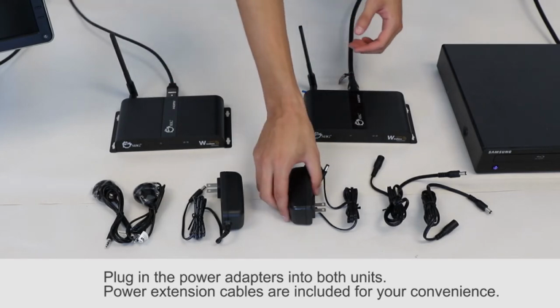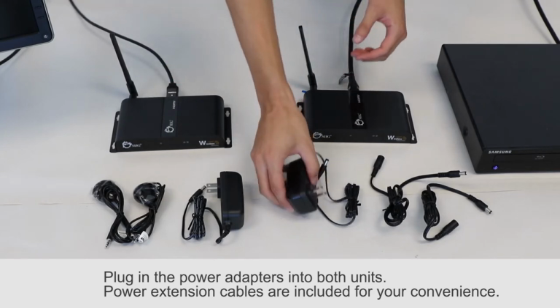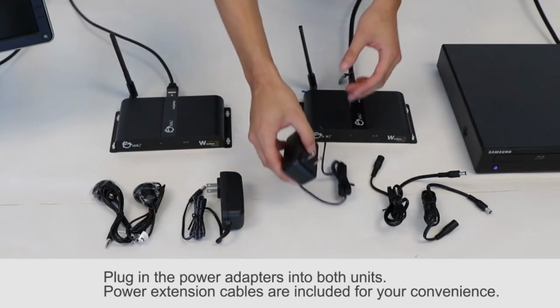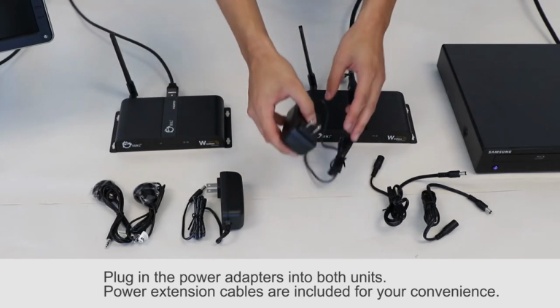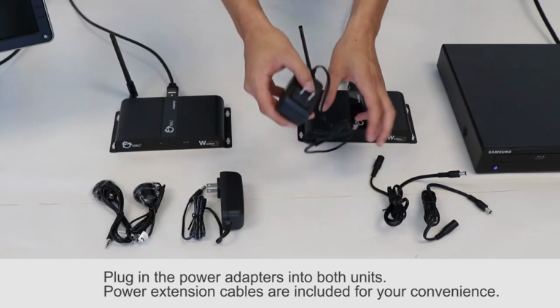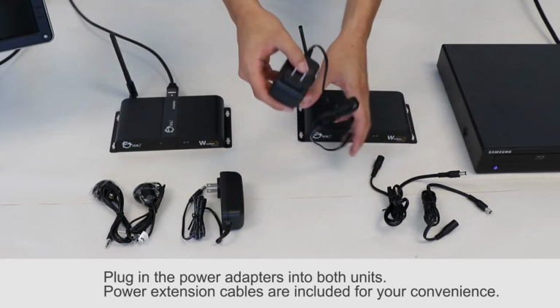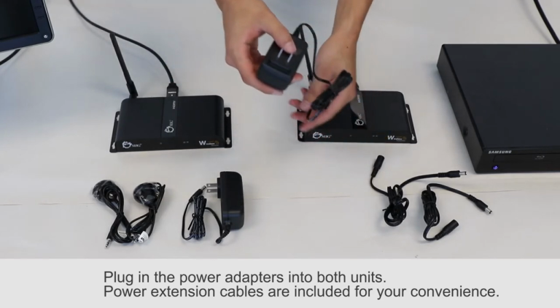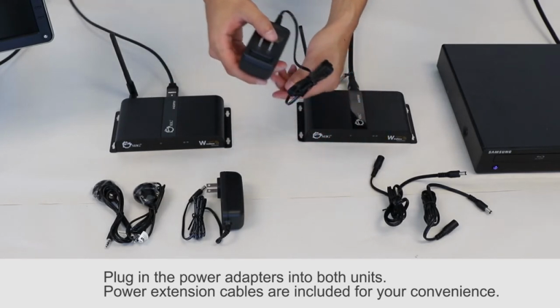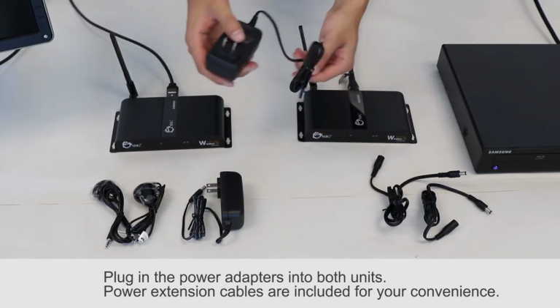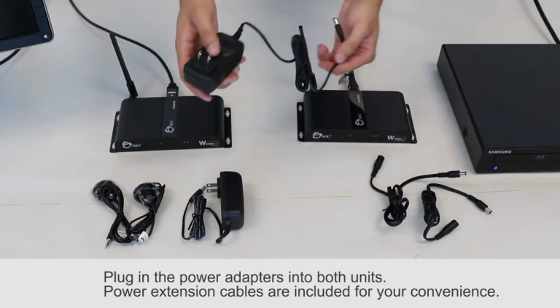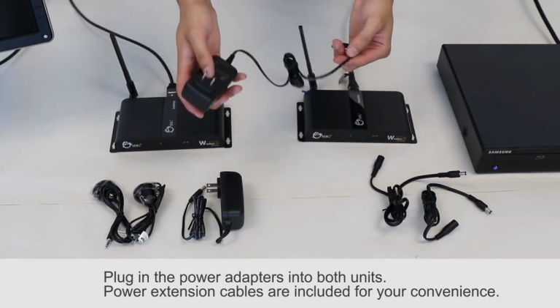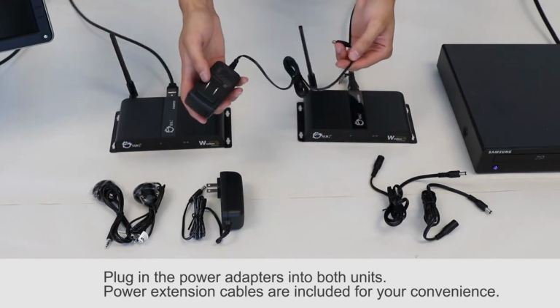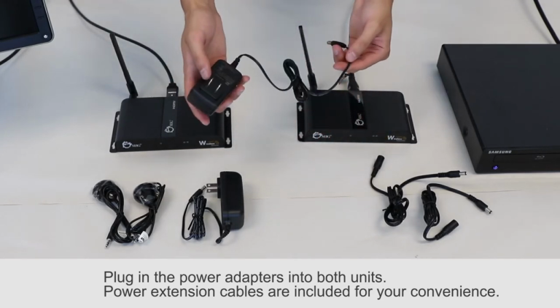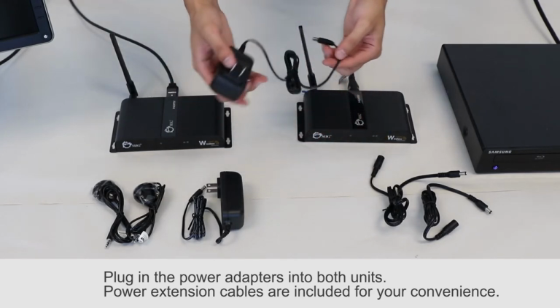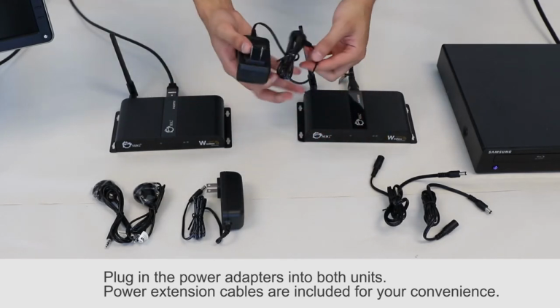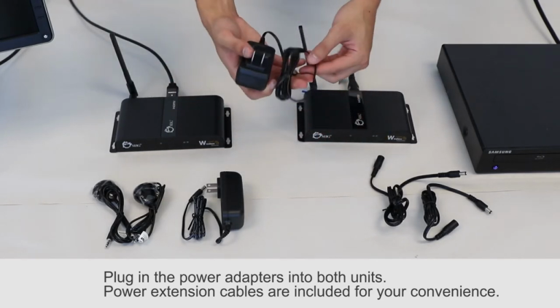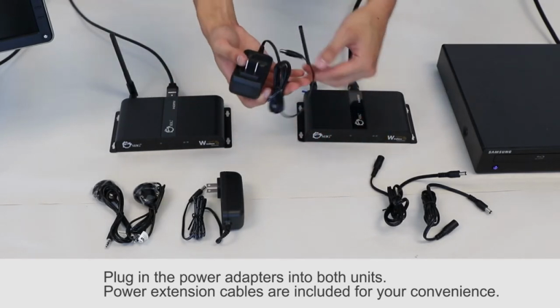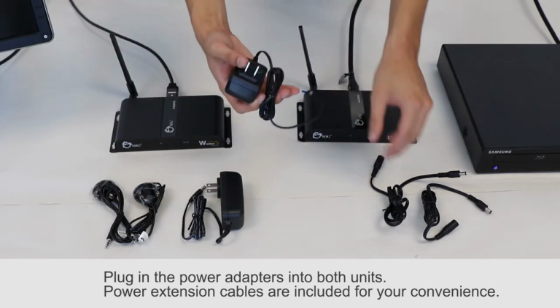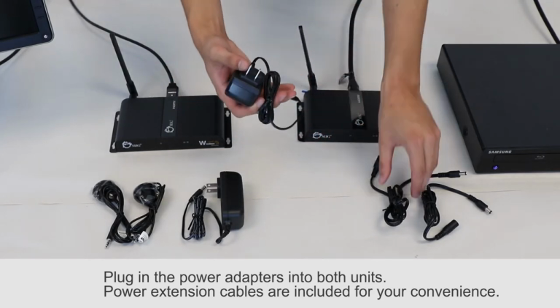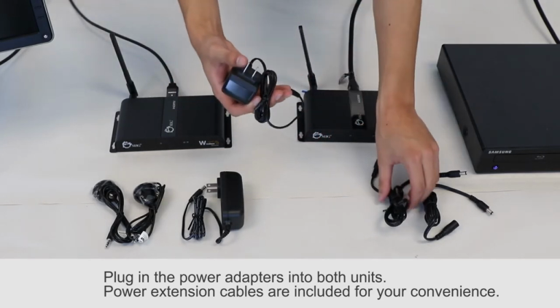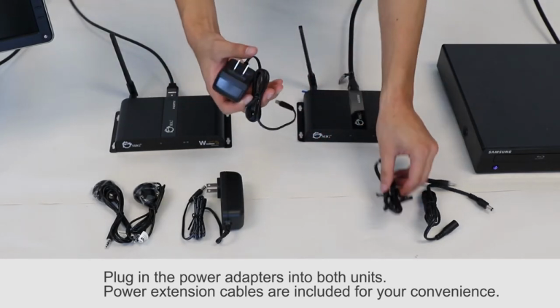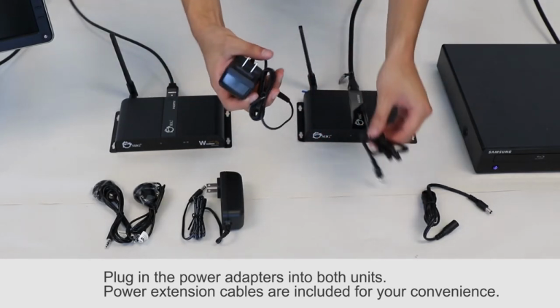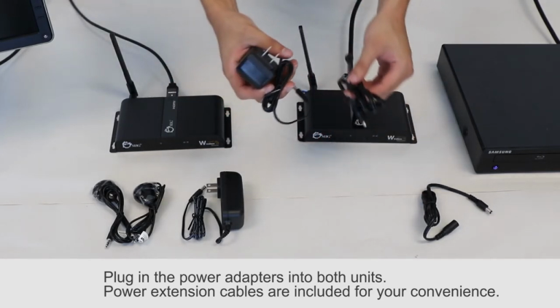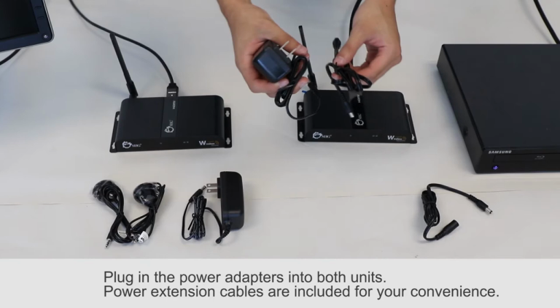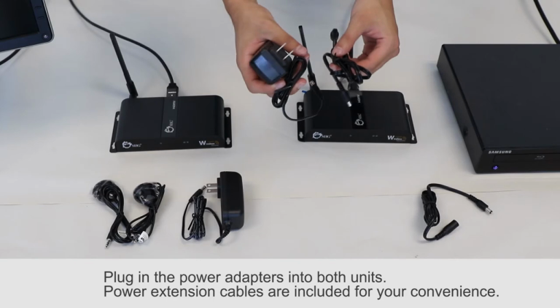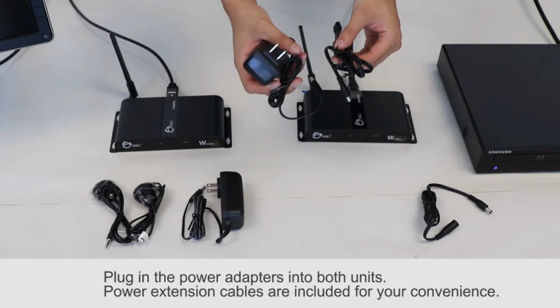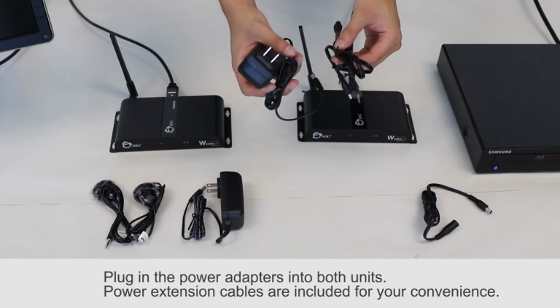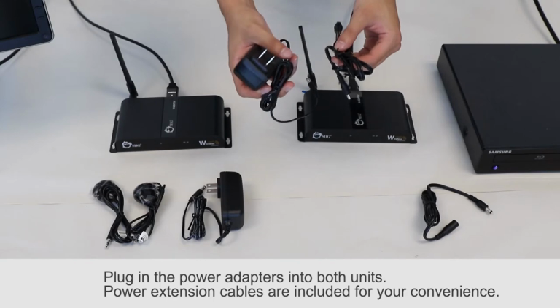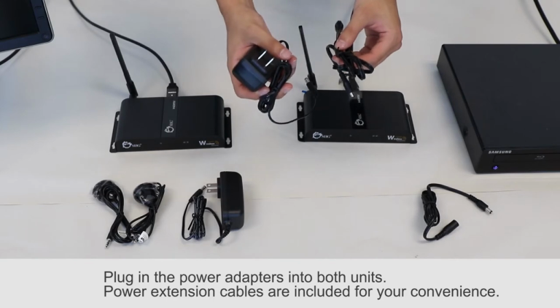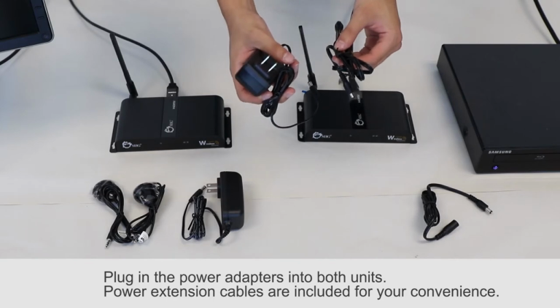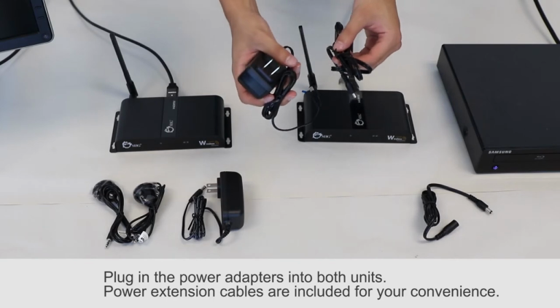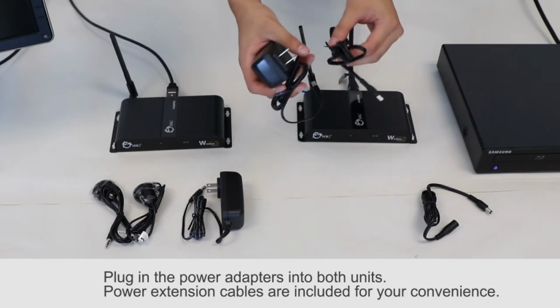If your power adapter can't reach the outlet, we have included separate power extension cables for your convenience.